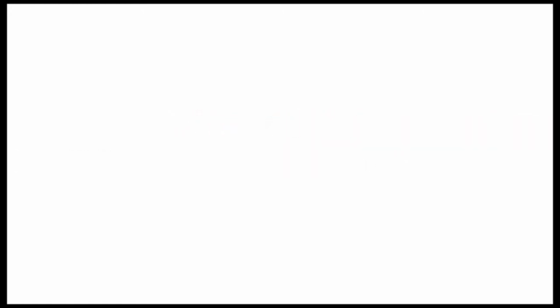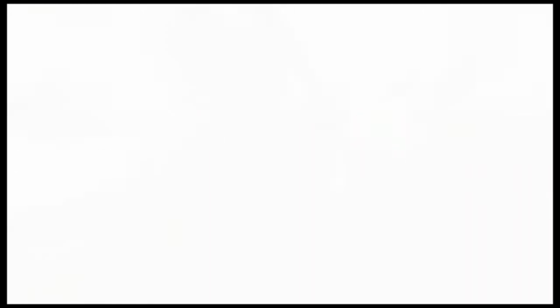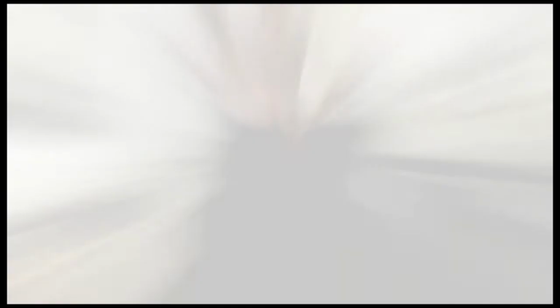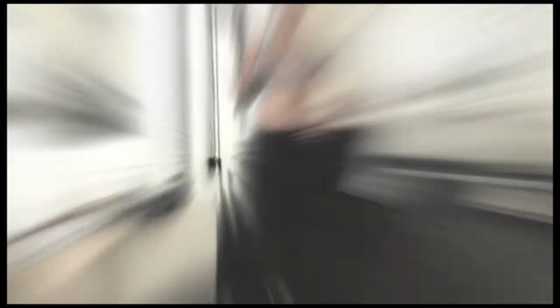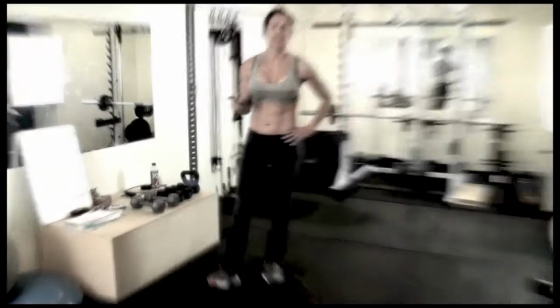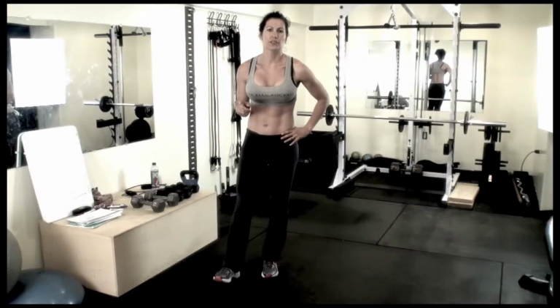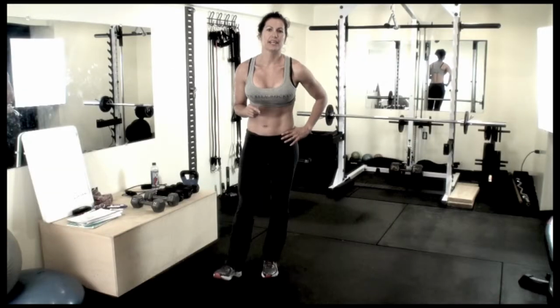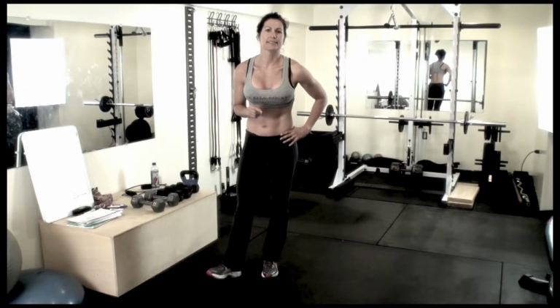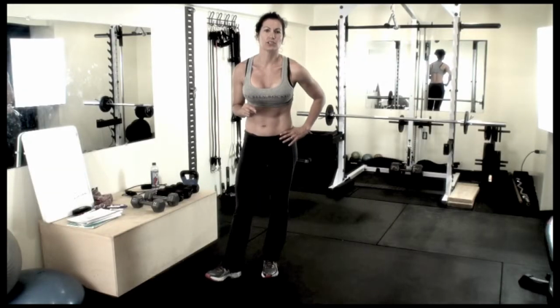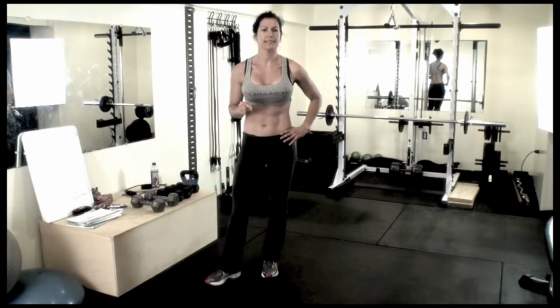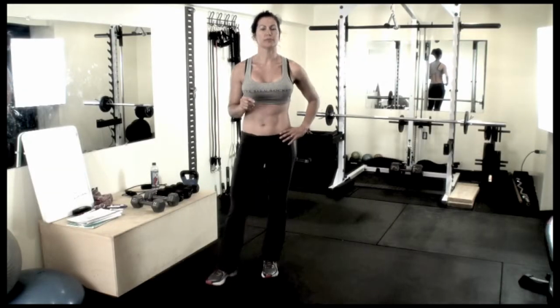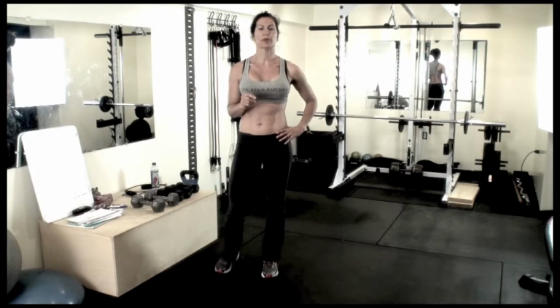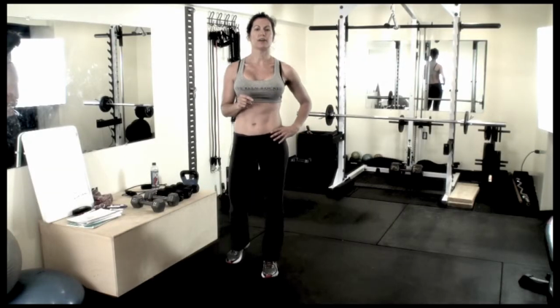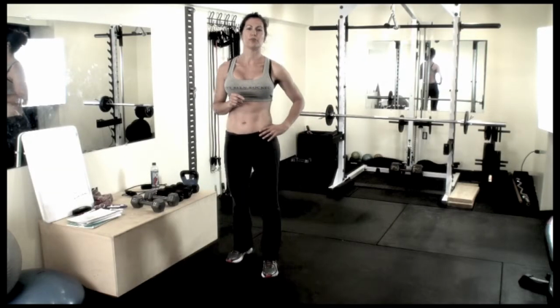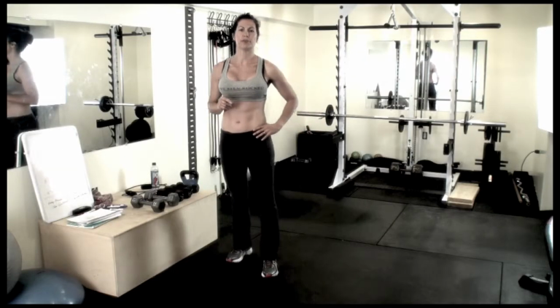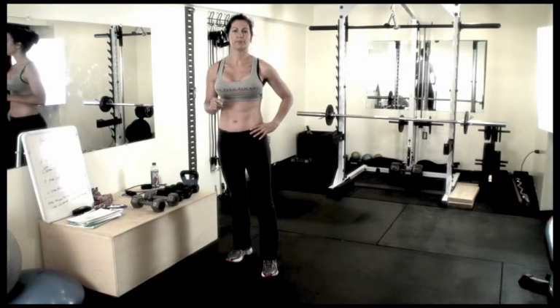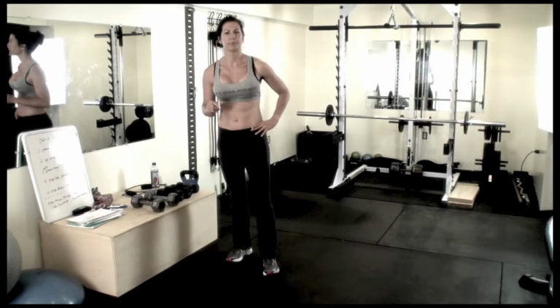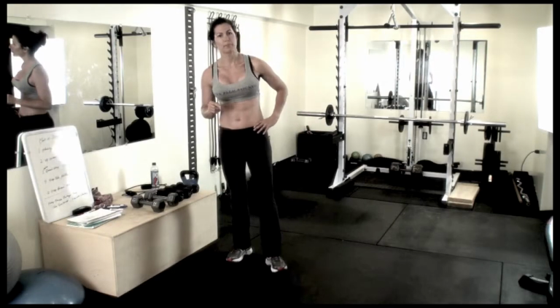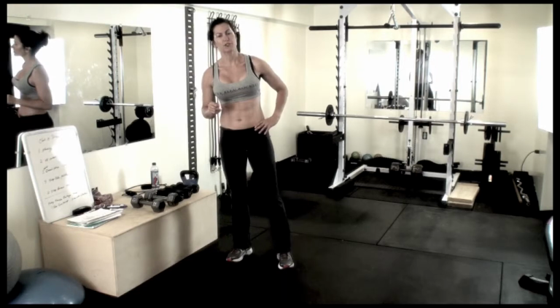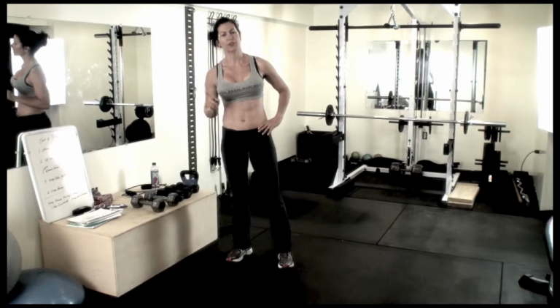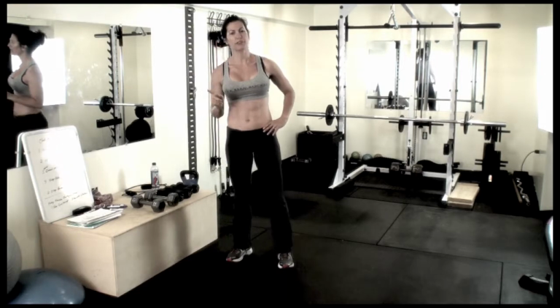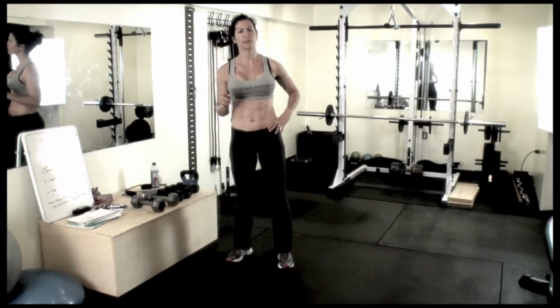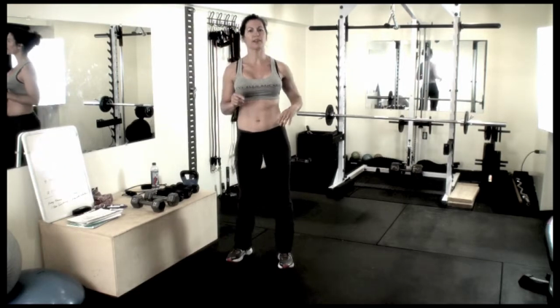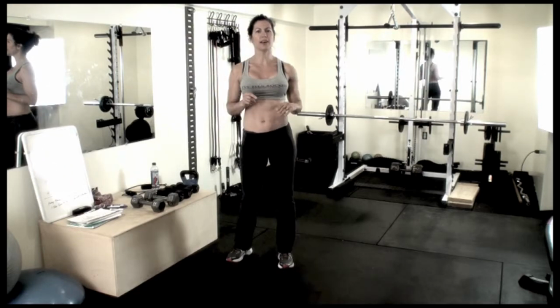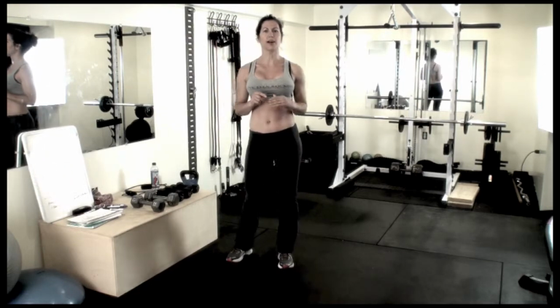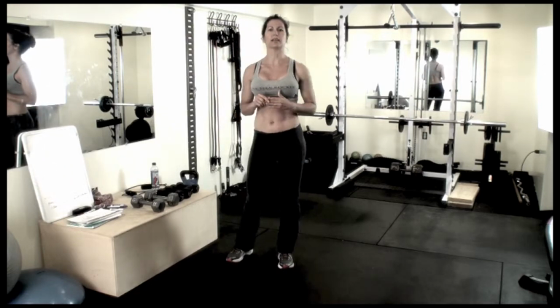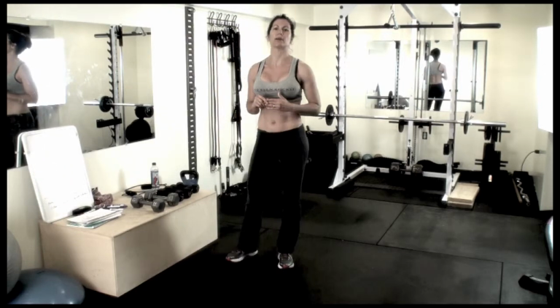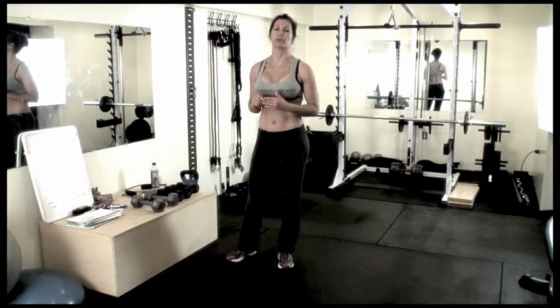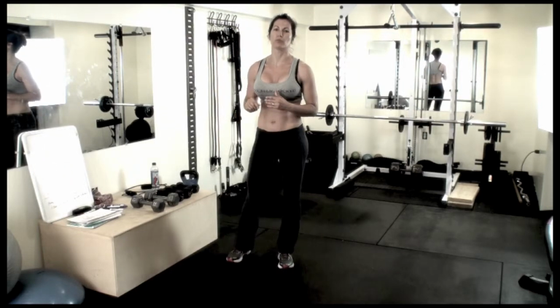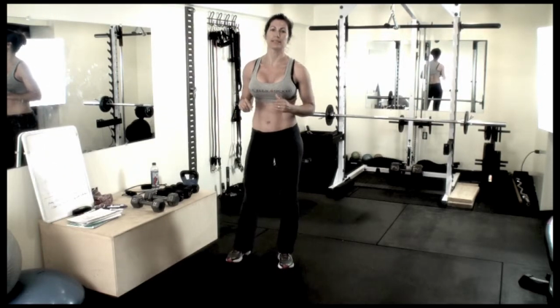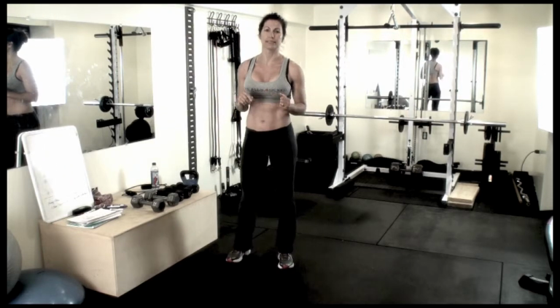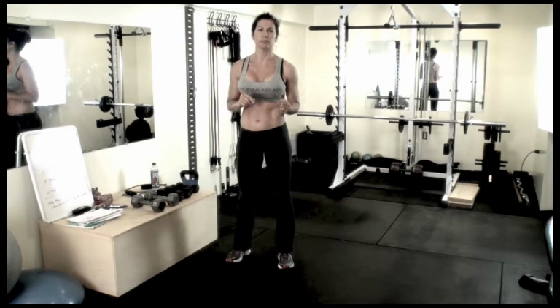So this is another chest and triceps workout for you. Make sure you go to fitforrockin.com to get my free workout system.